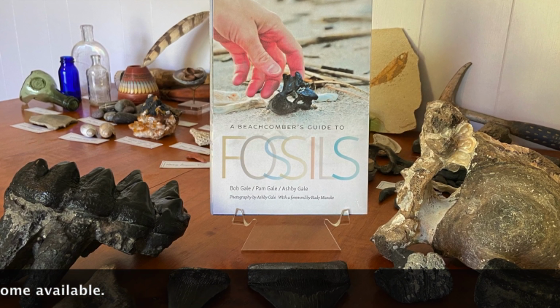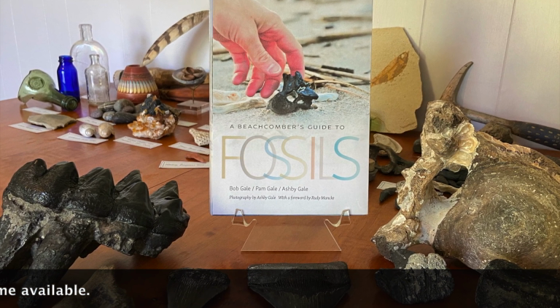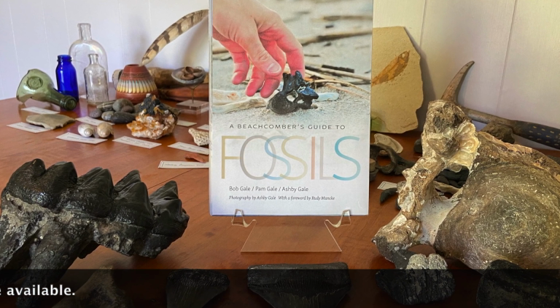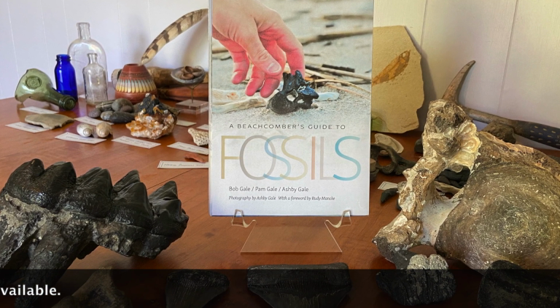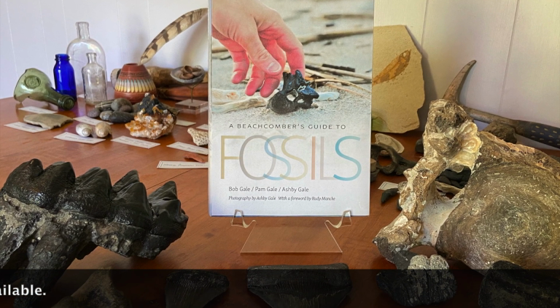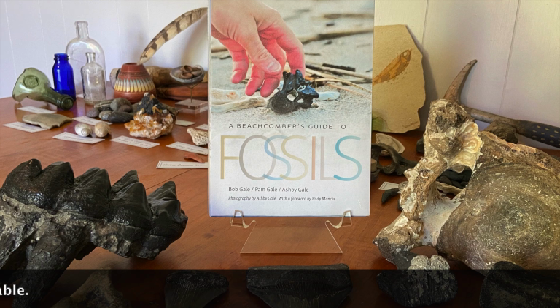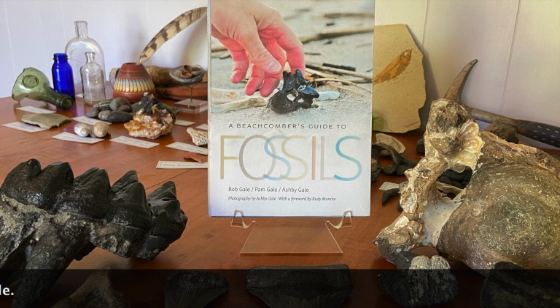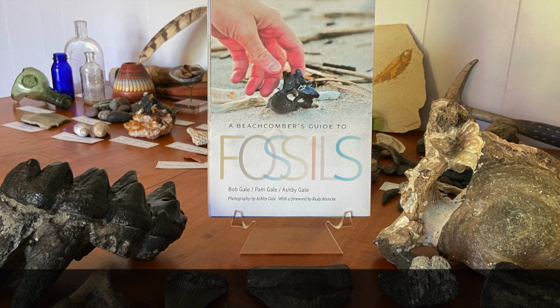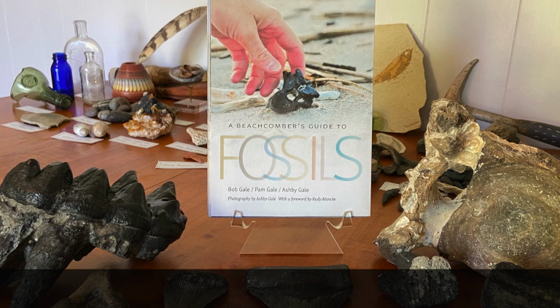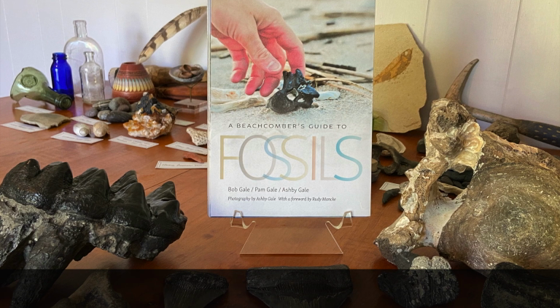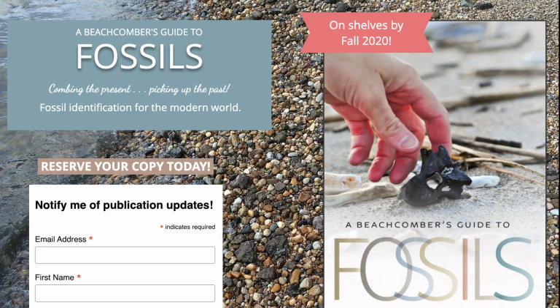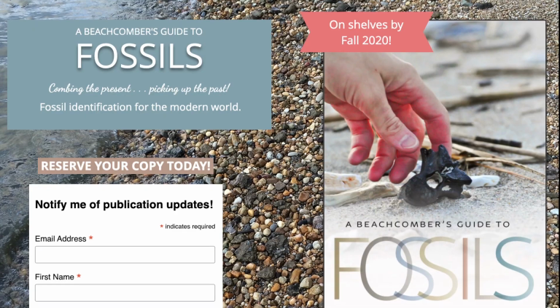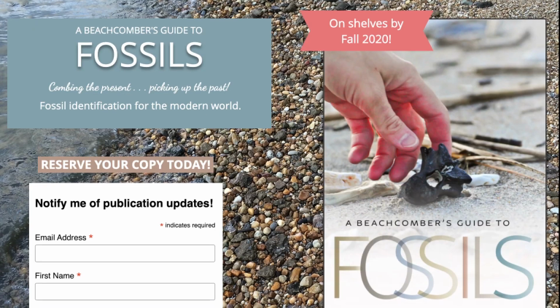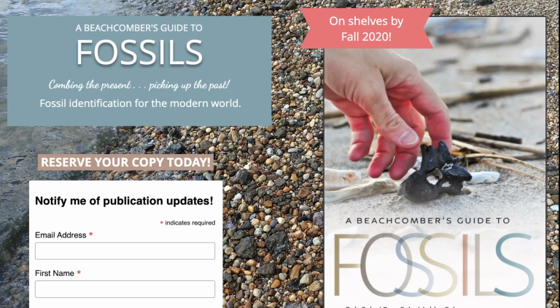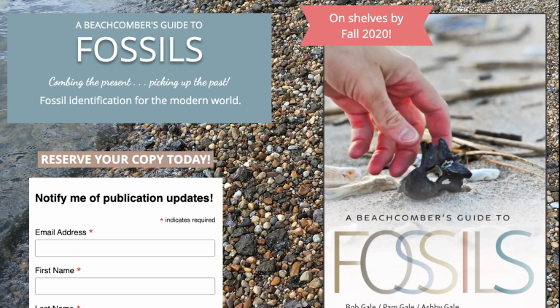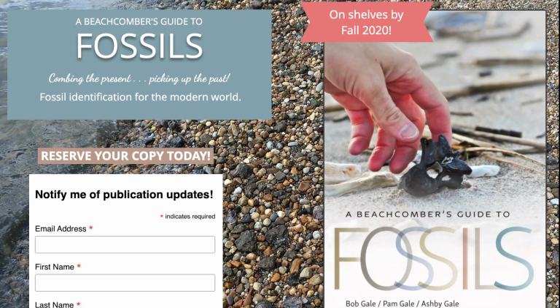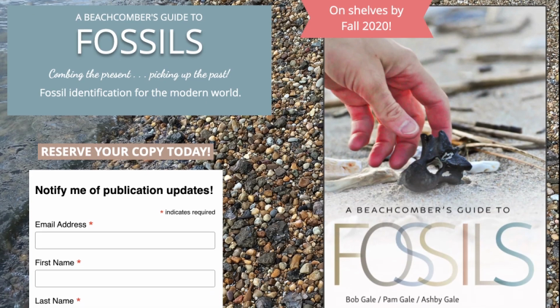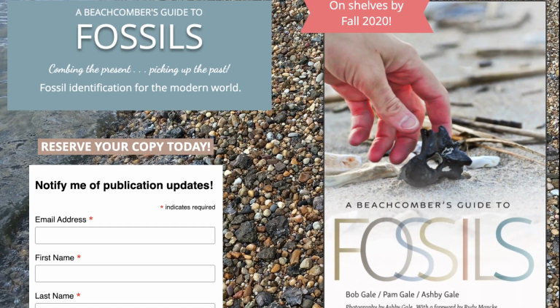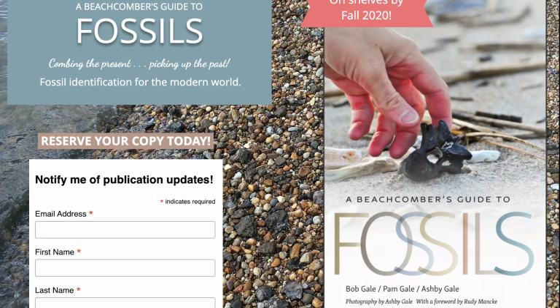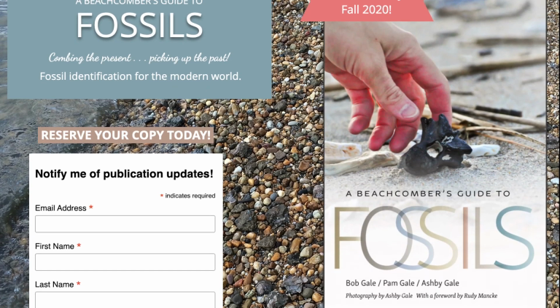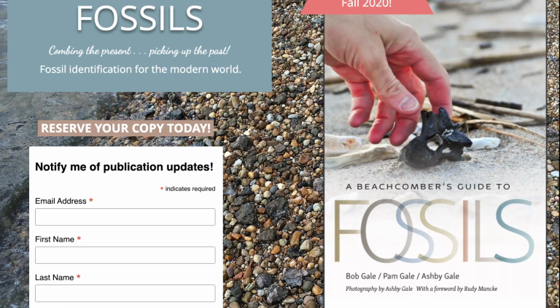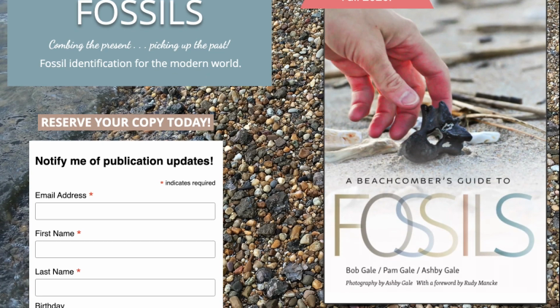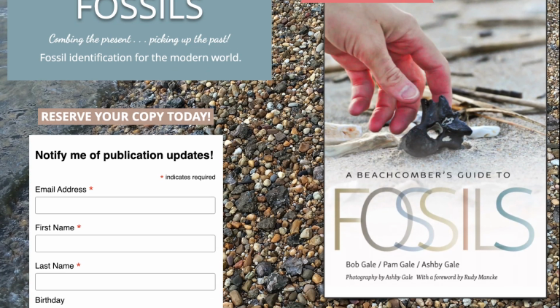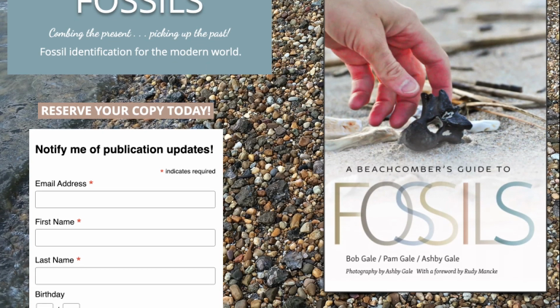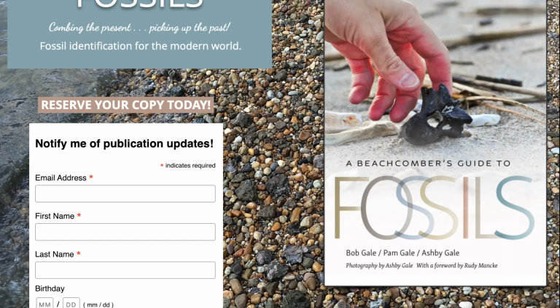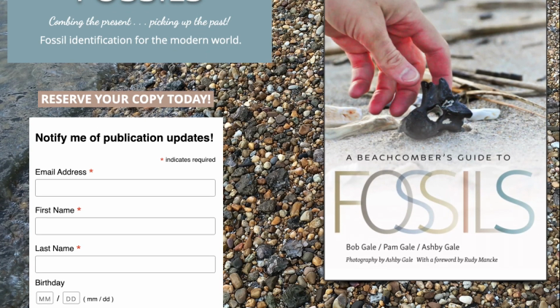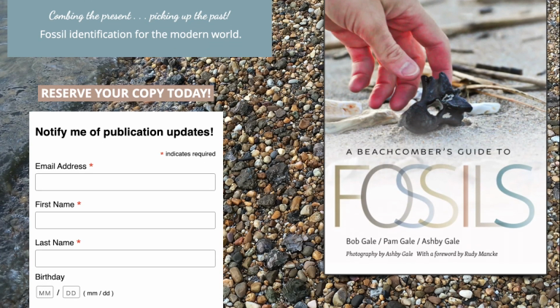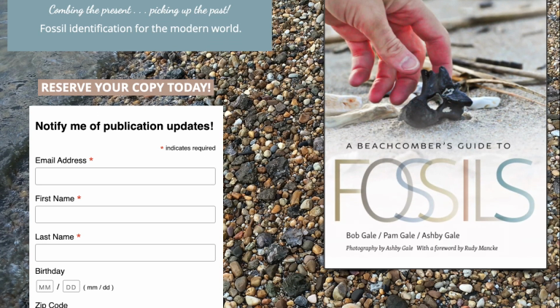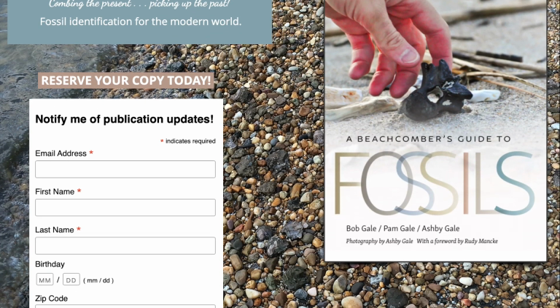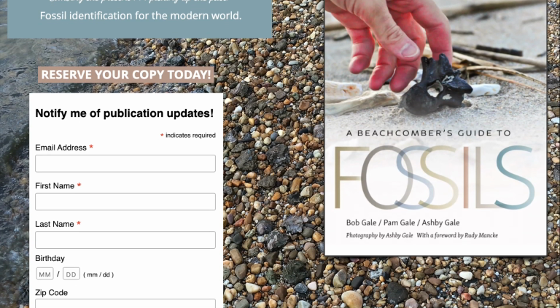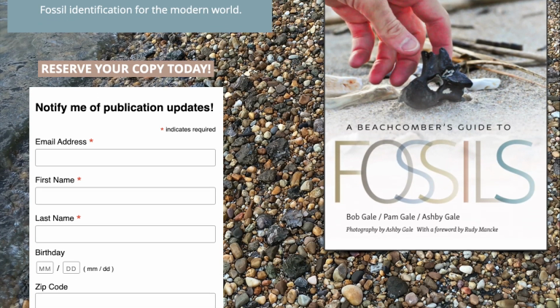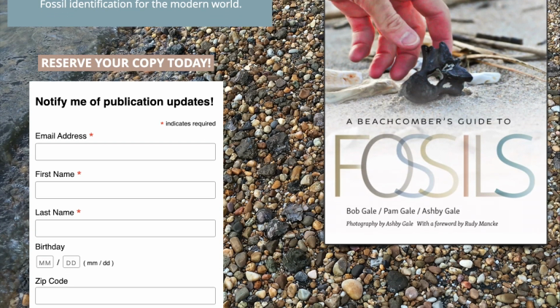Sign up for our email list to be notified about the pre-order schedule so that this fall, you too can say: We are Fossils ABG!